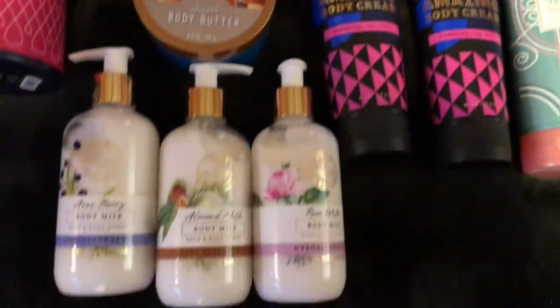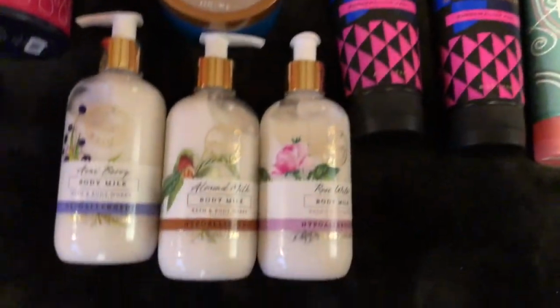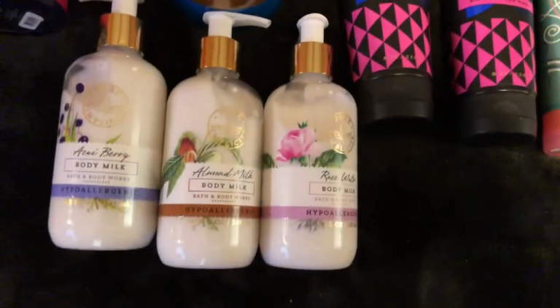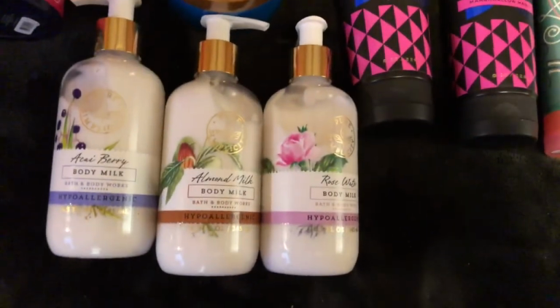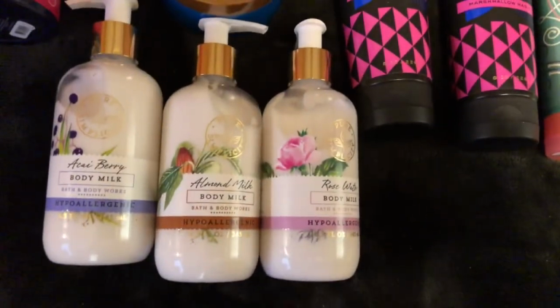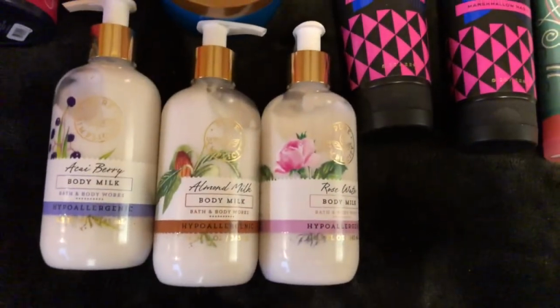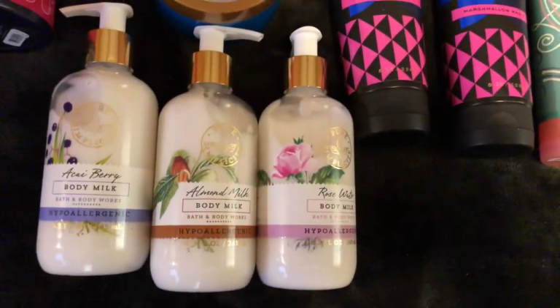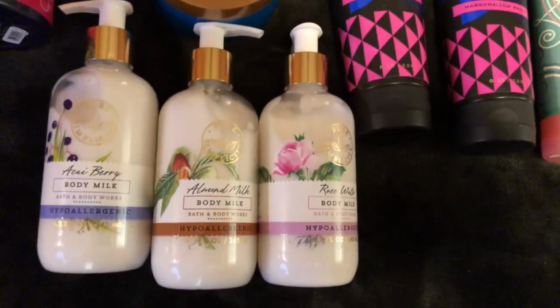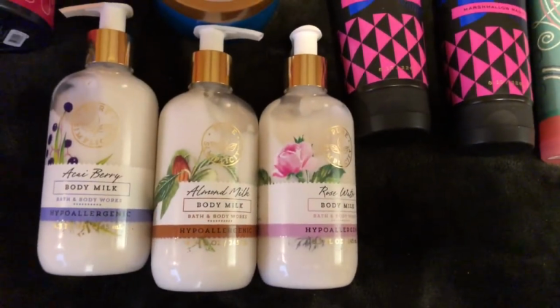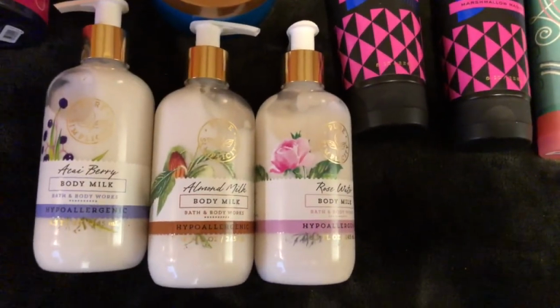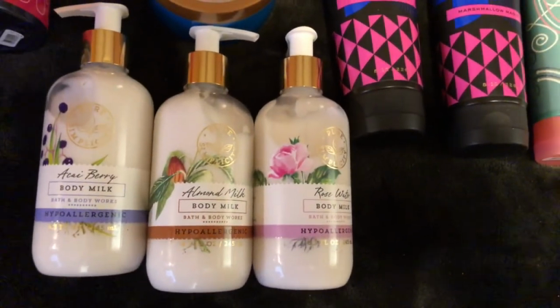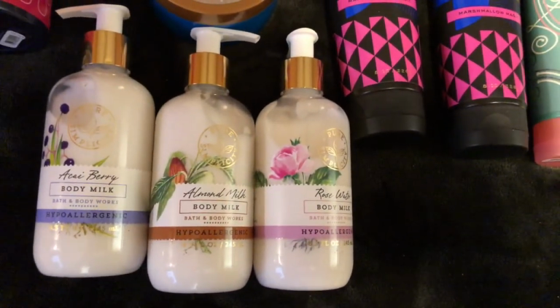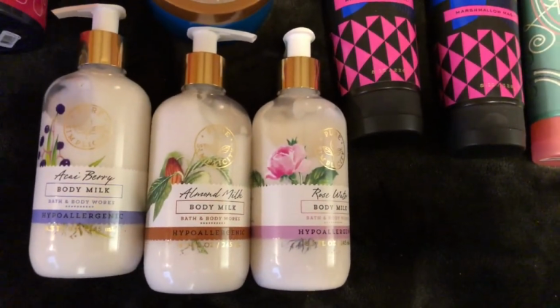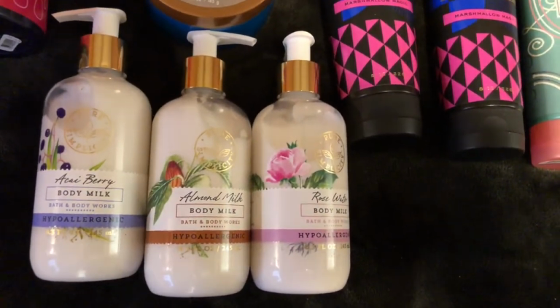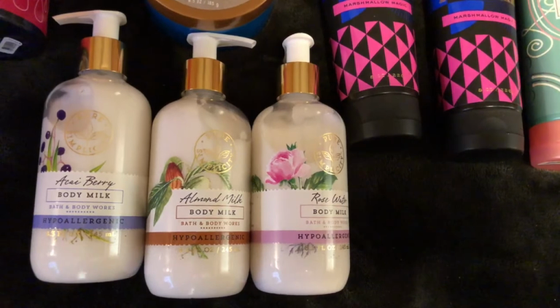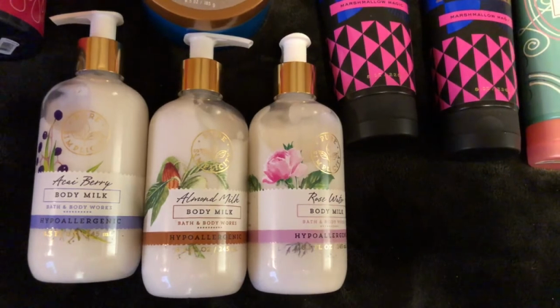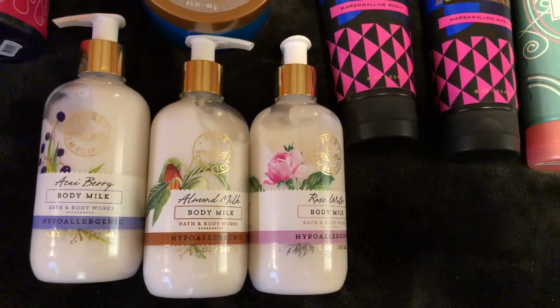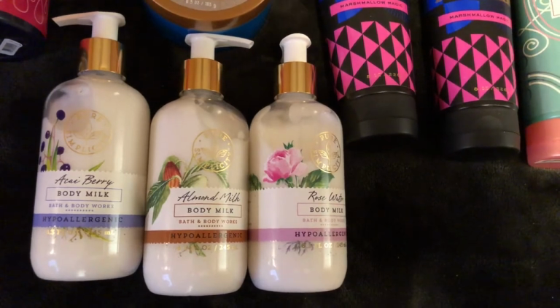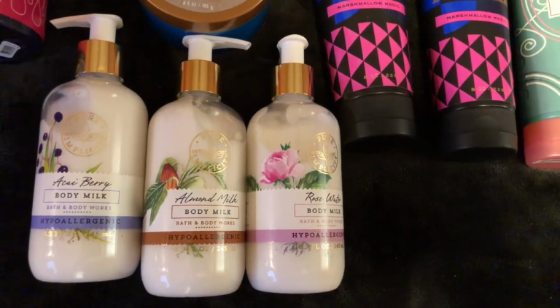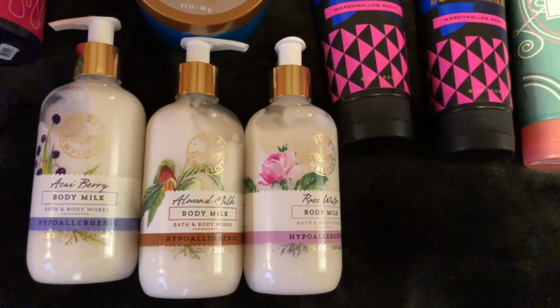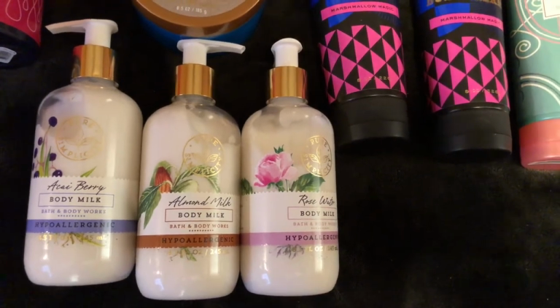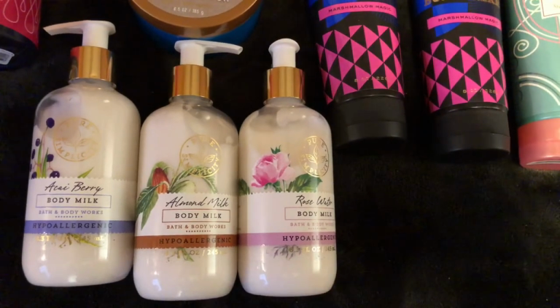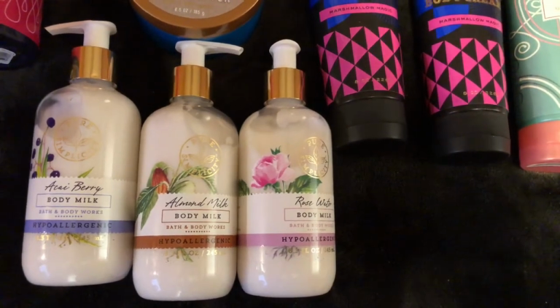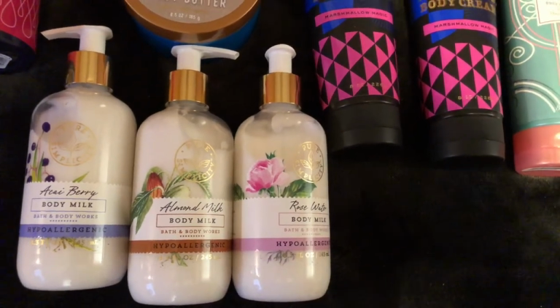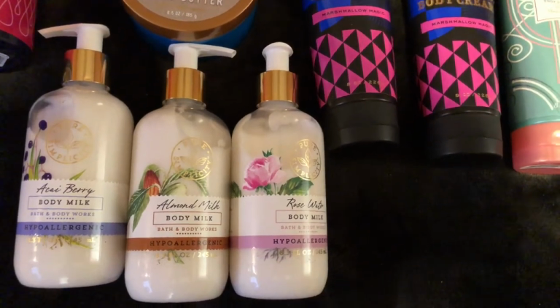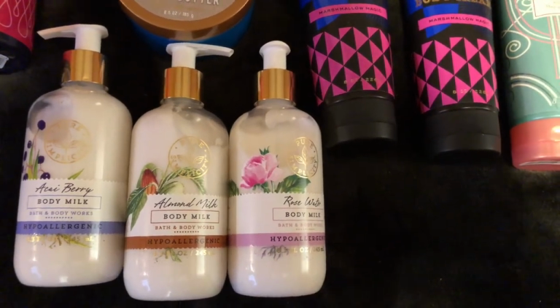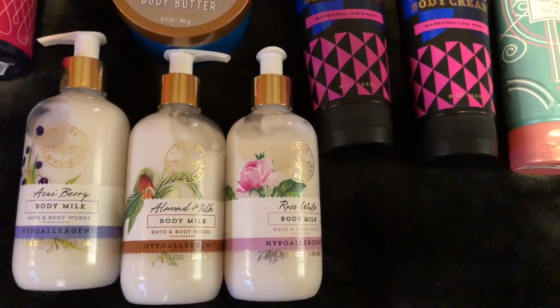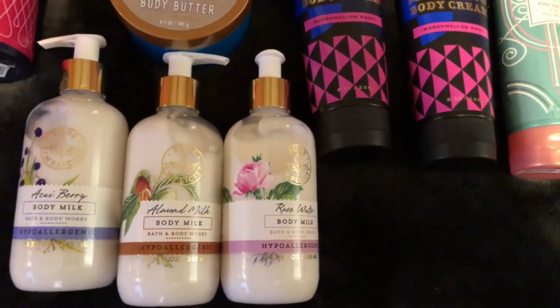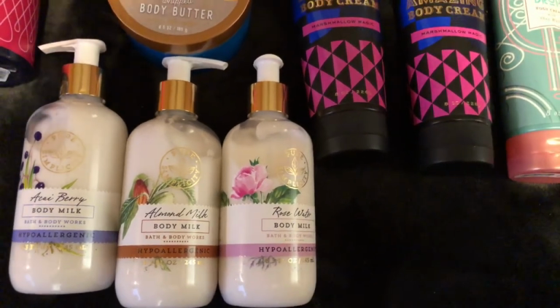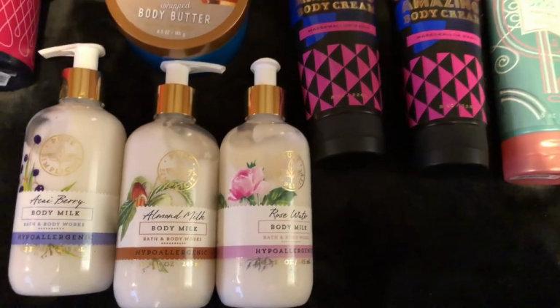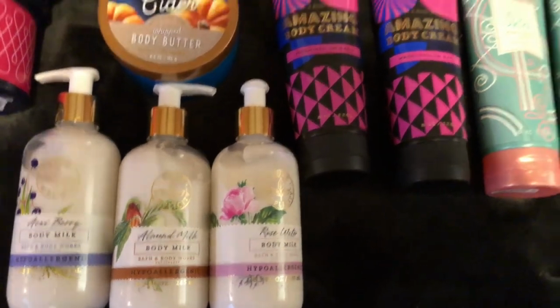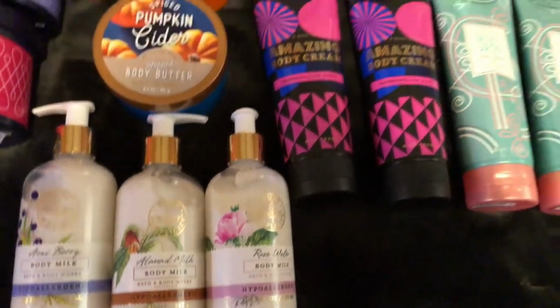I have my lotions here — the Hypoallergenic in Acai Berry, Almond Milk, and Rose Water.